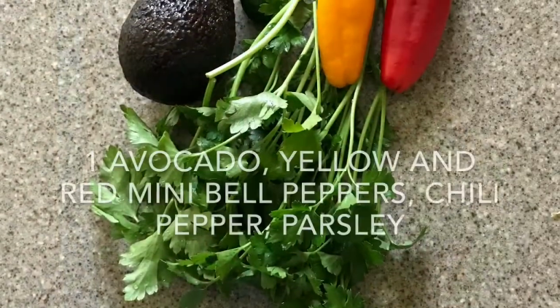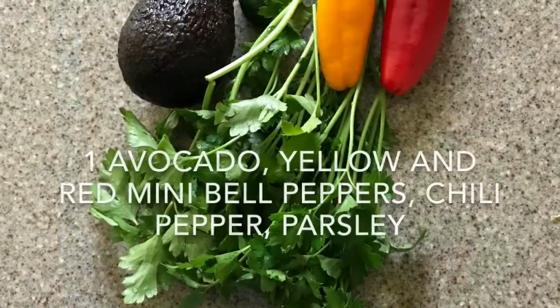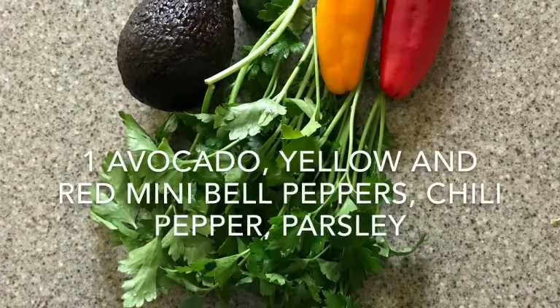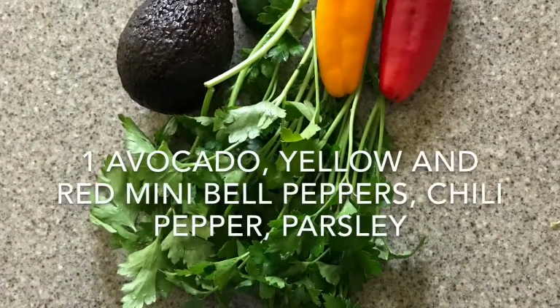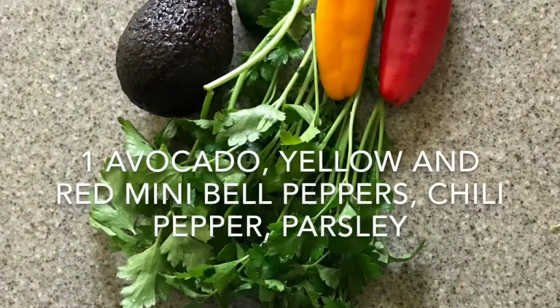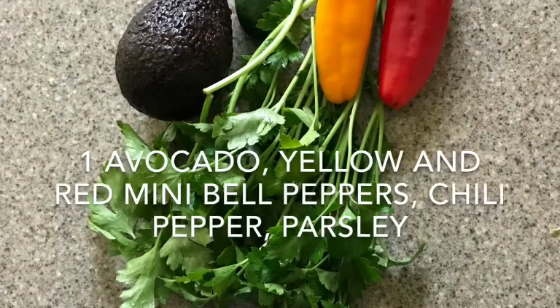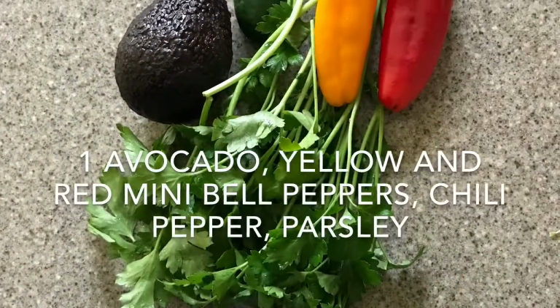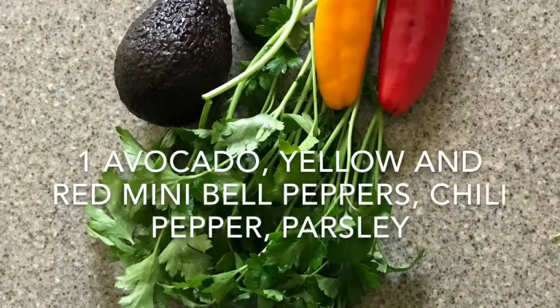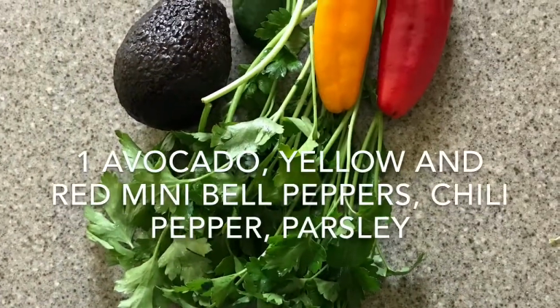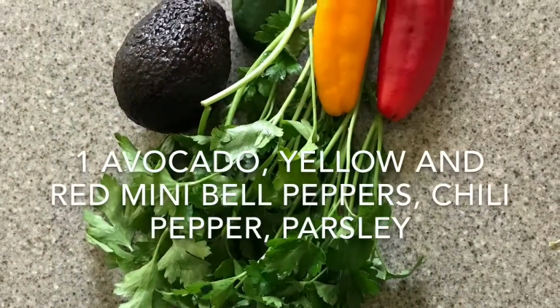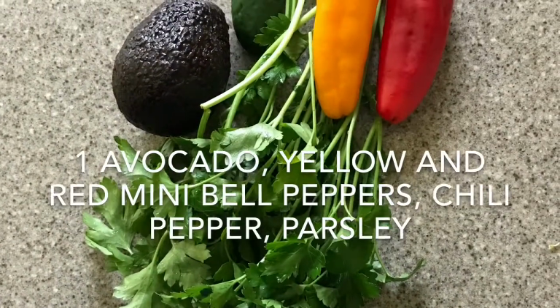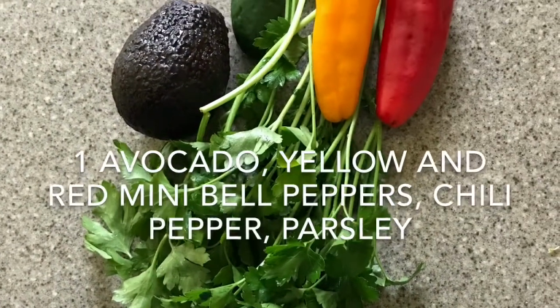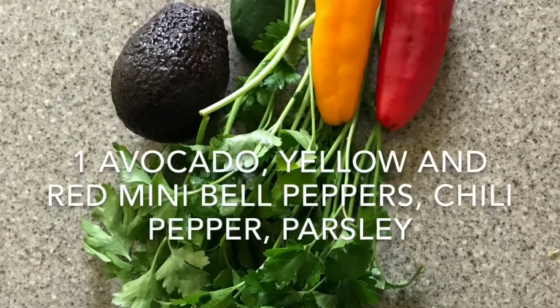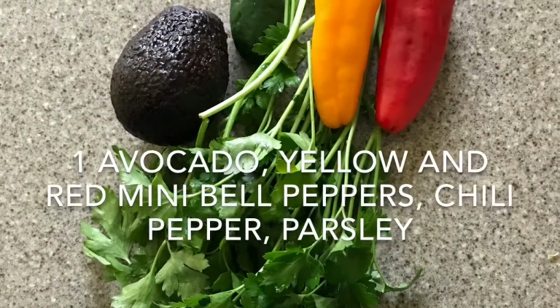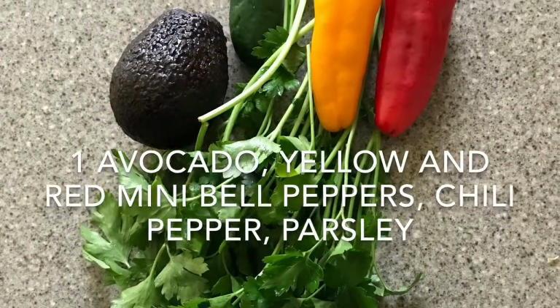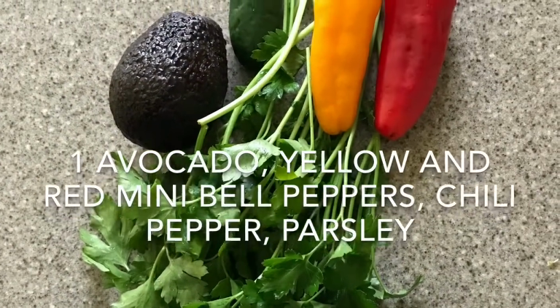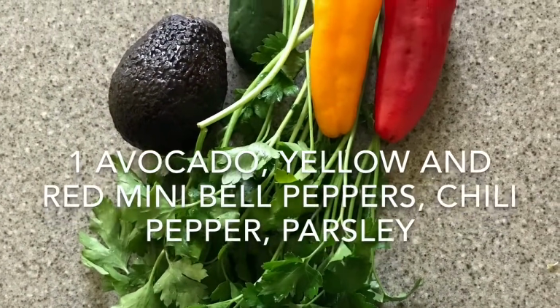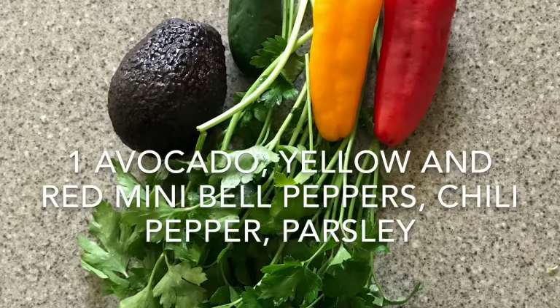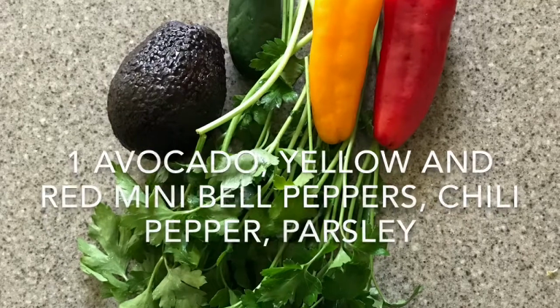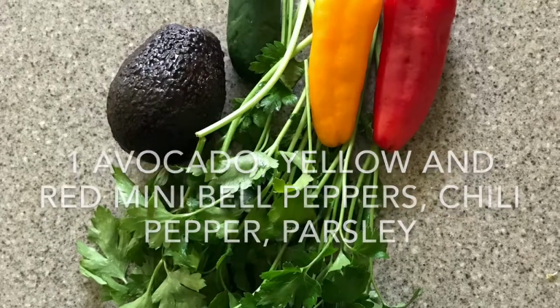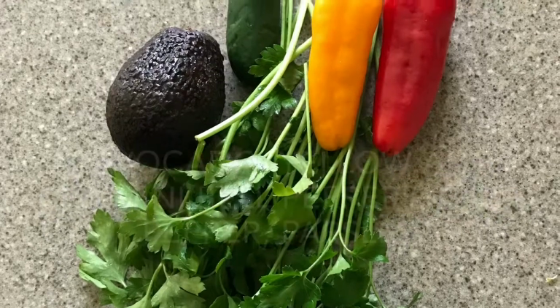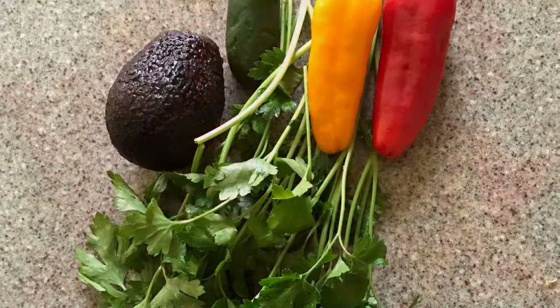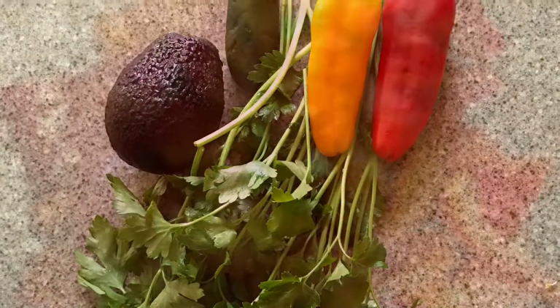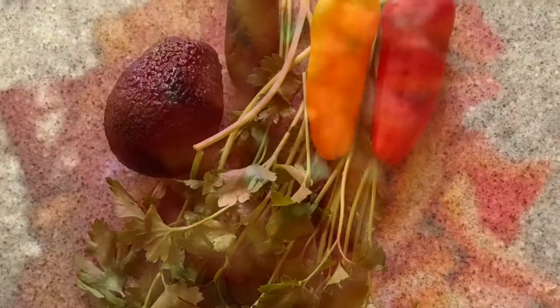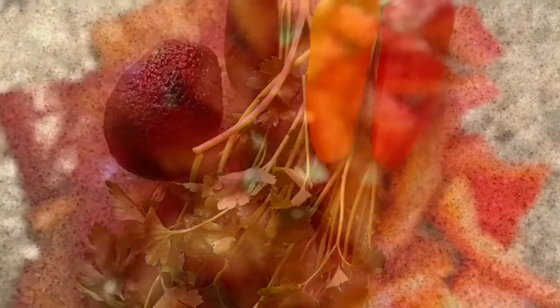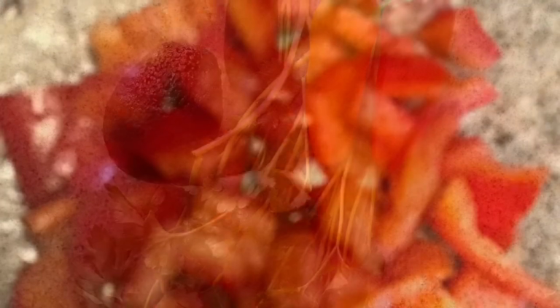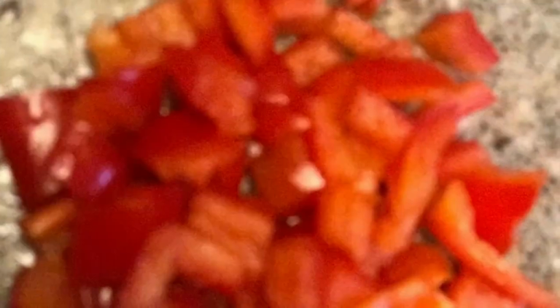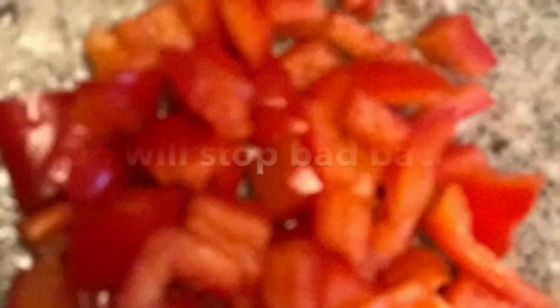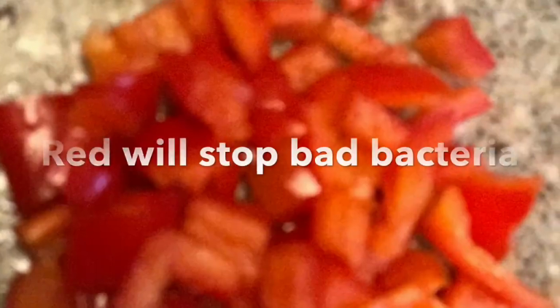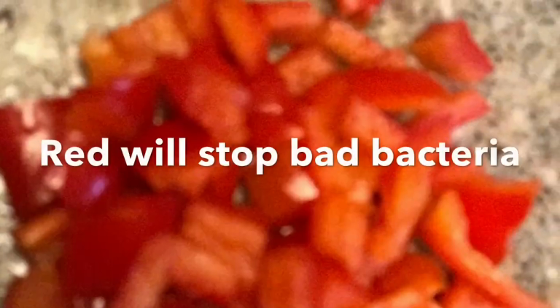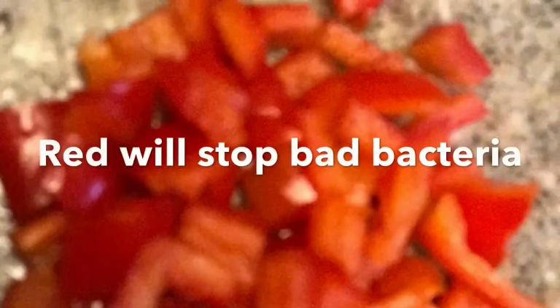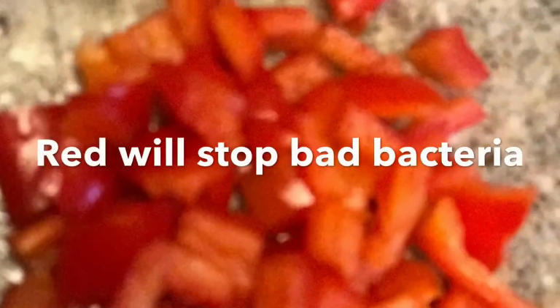Take one avocado, yellow and red mini bell peppers, chili pepper and parsley.